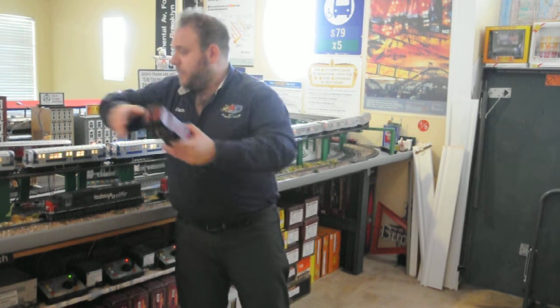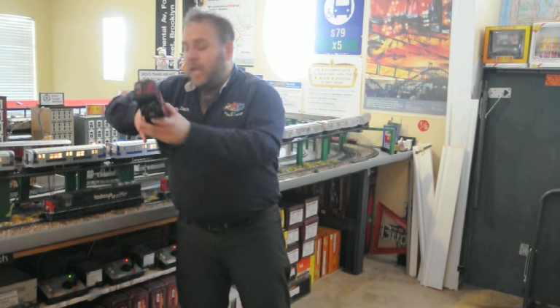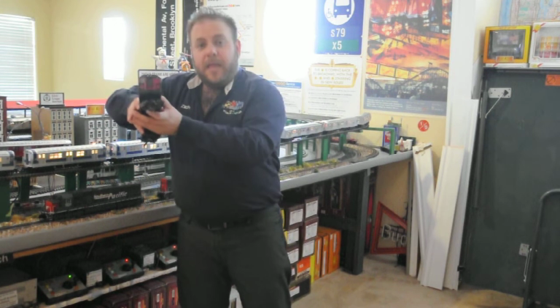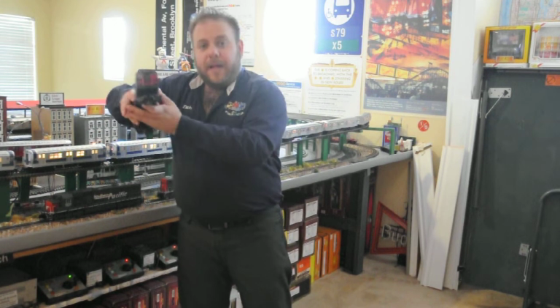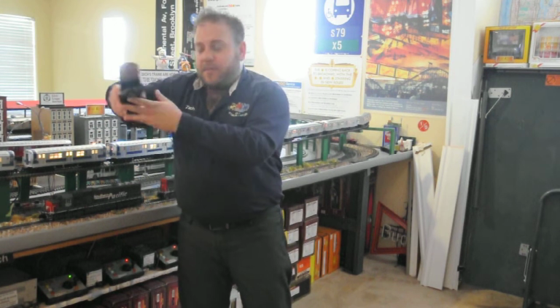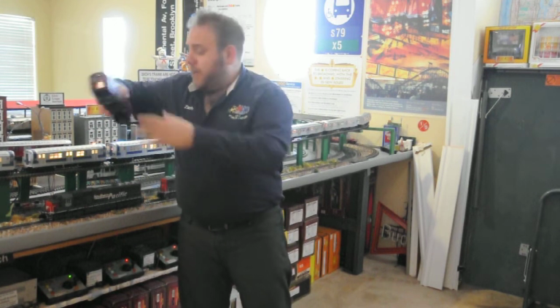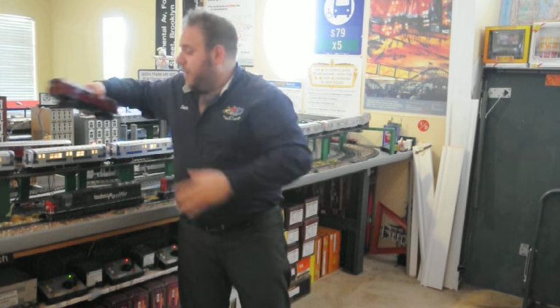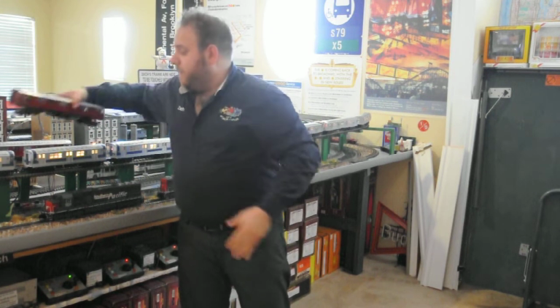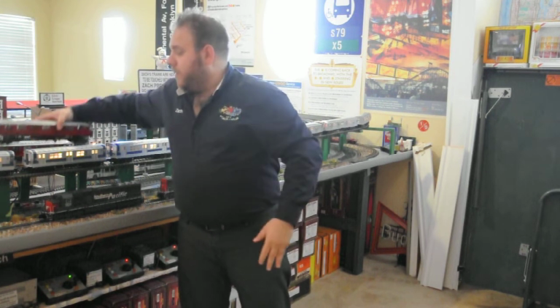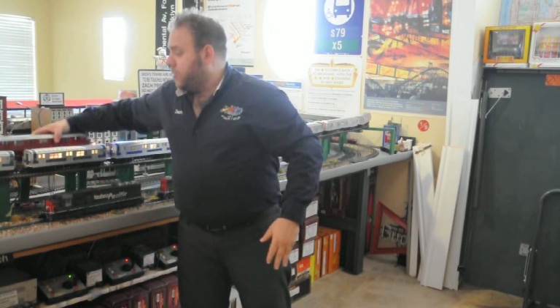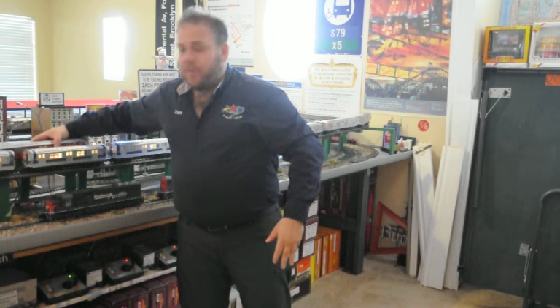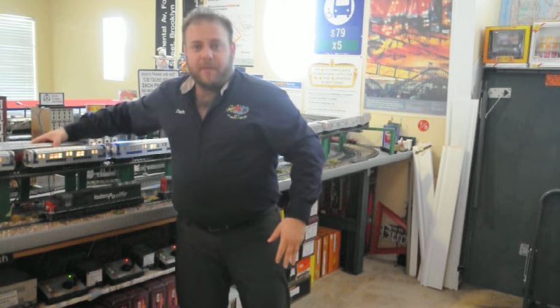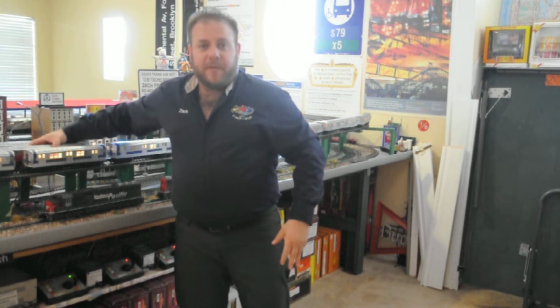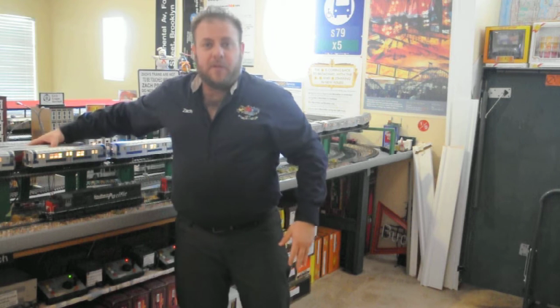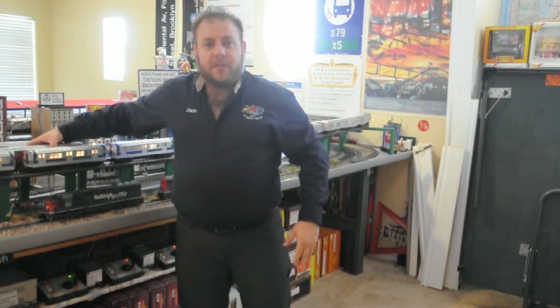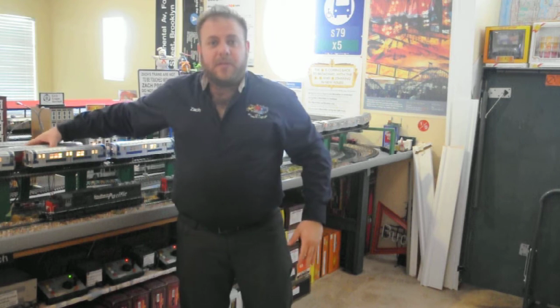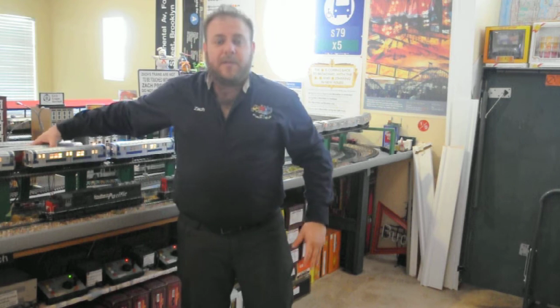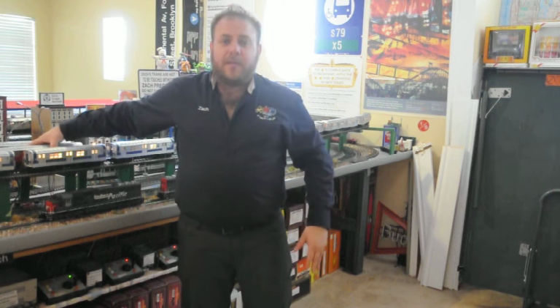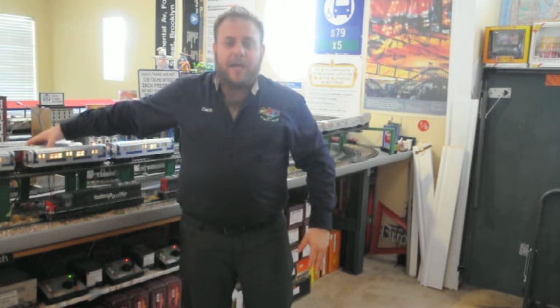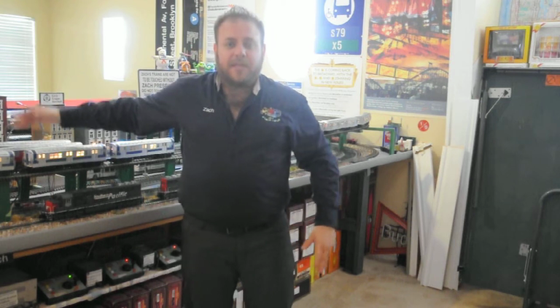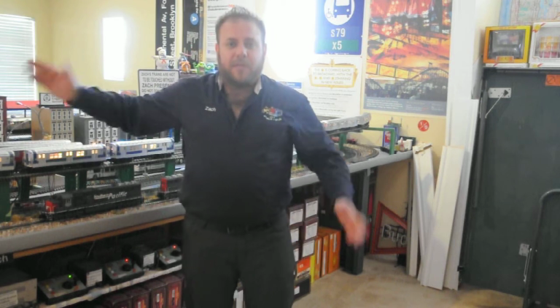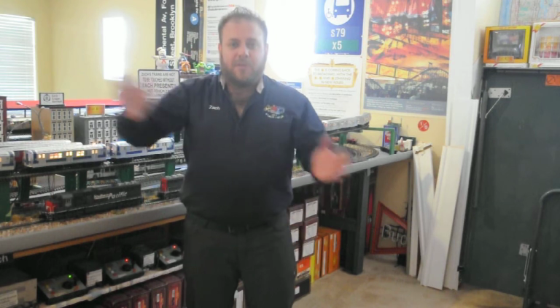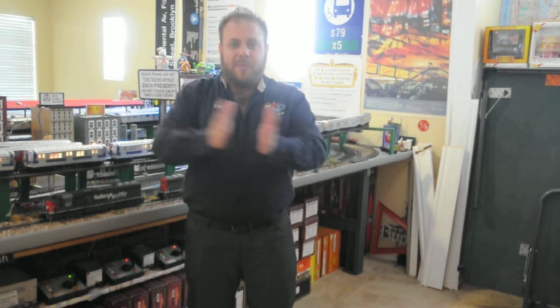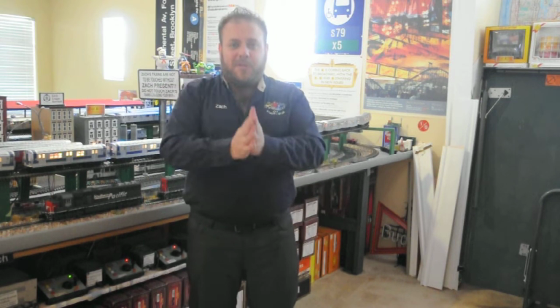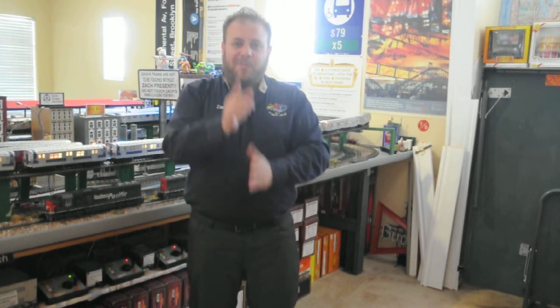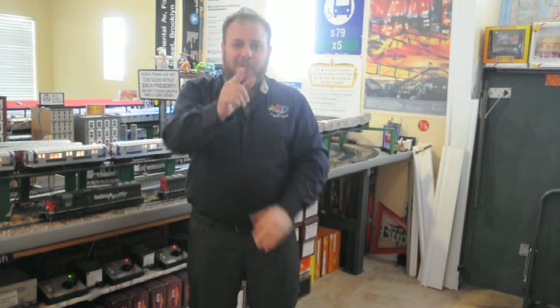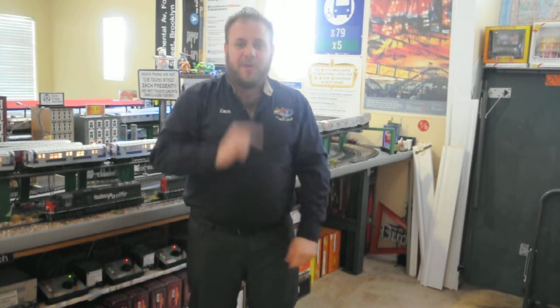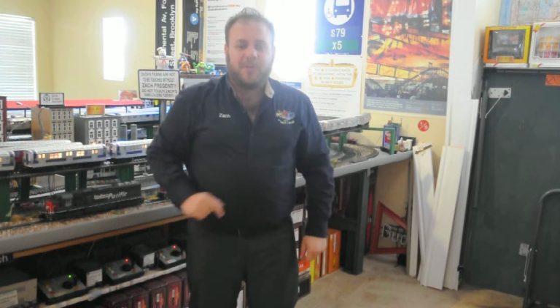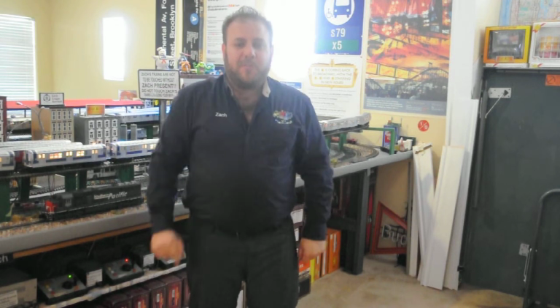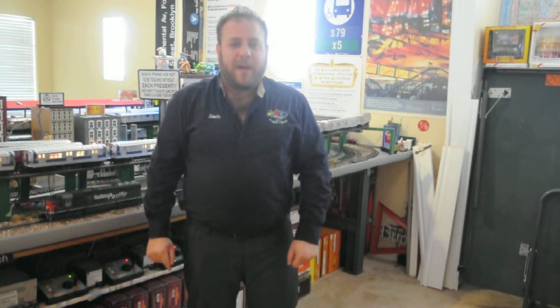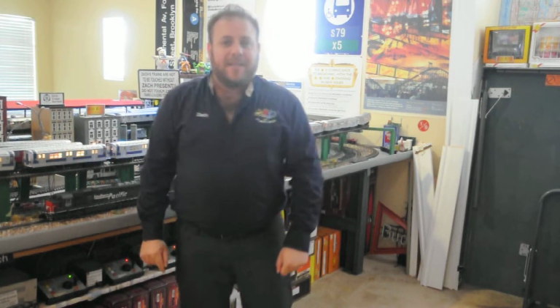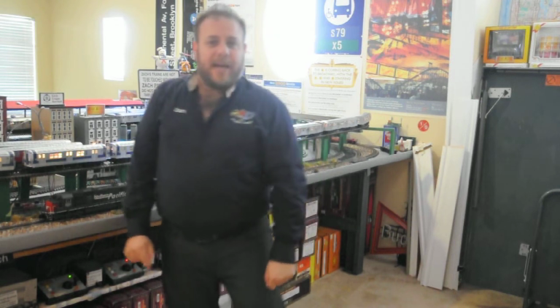We'll throw these in the middle of a consist — maybe I'll break out the 32s, but we'll get these to run. So that's about it for this run of videos. Guys, thank you so much. We'll talk soon. Brian and Zach.